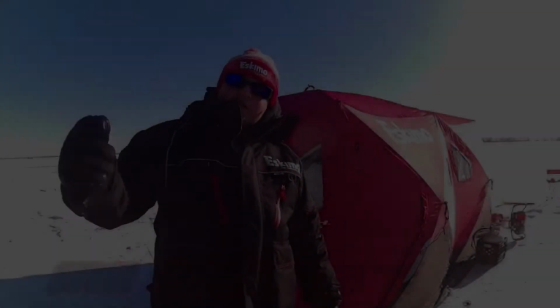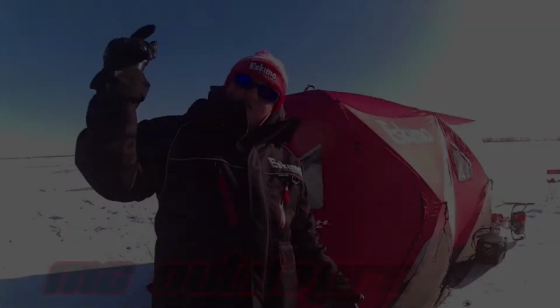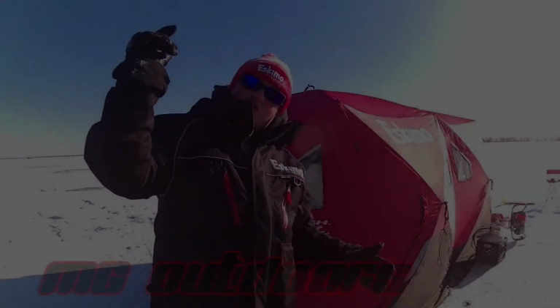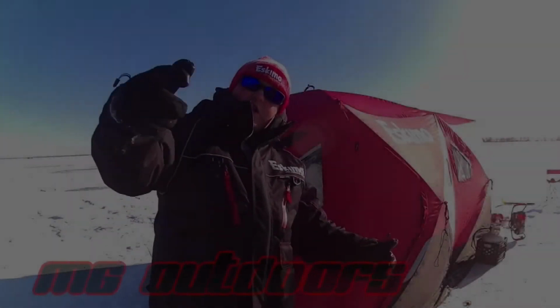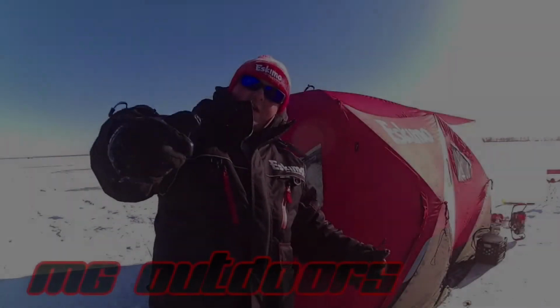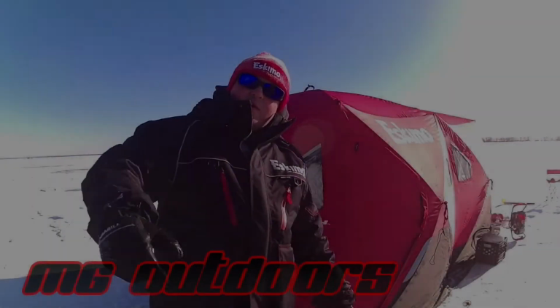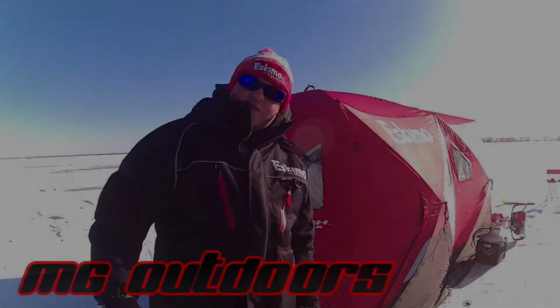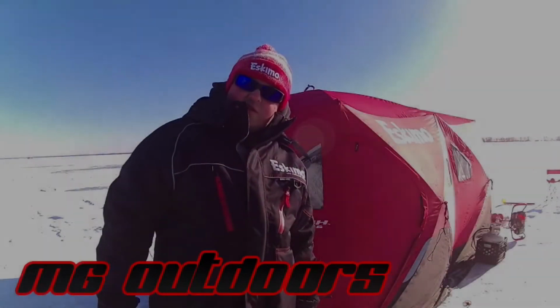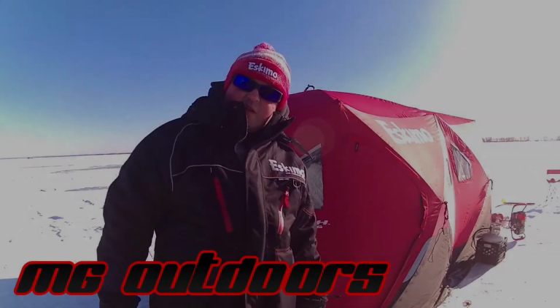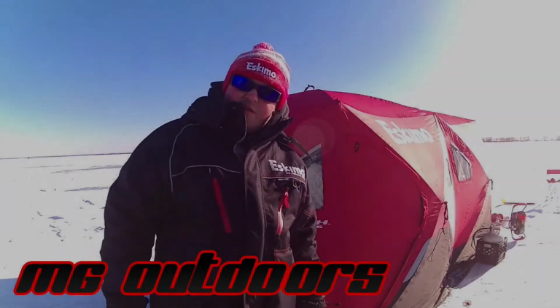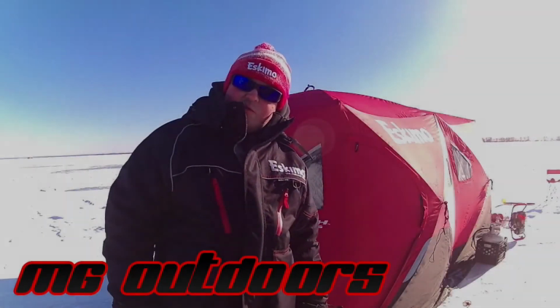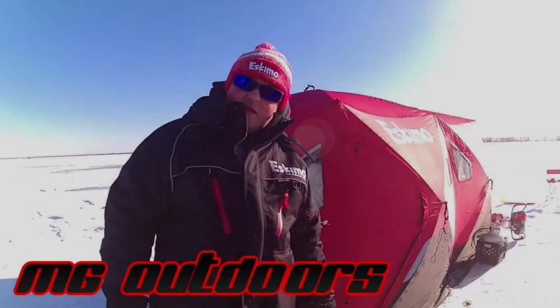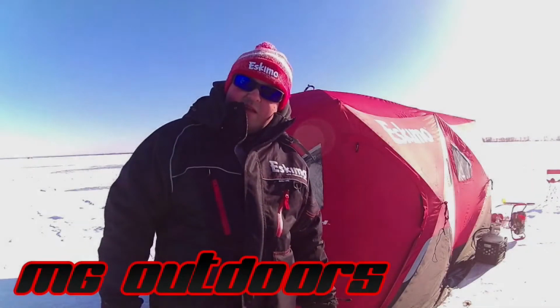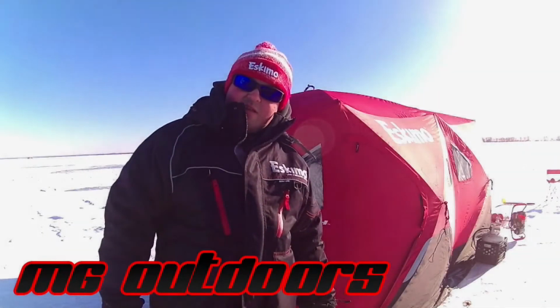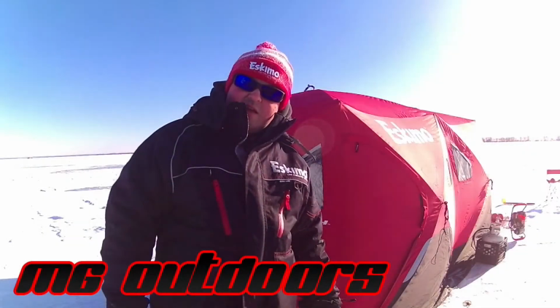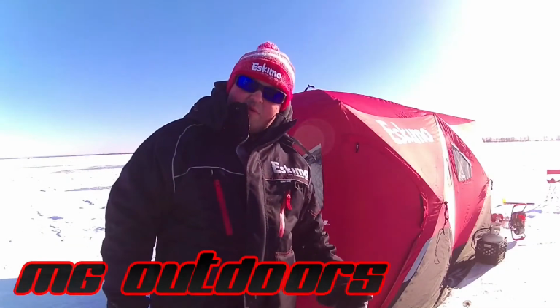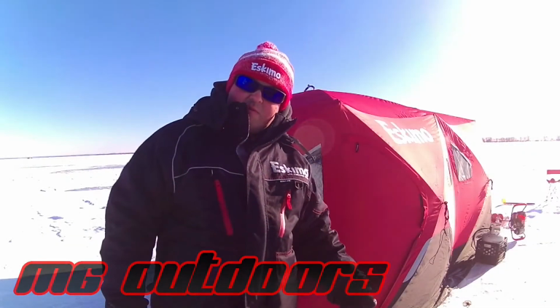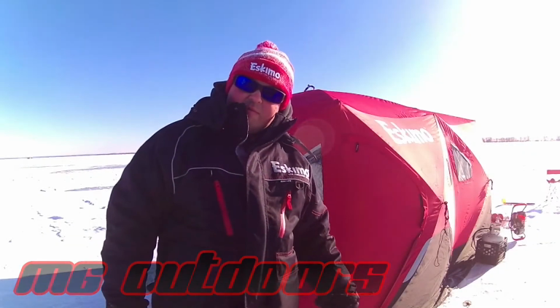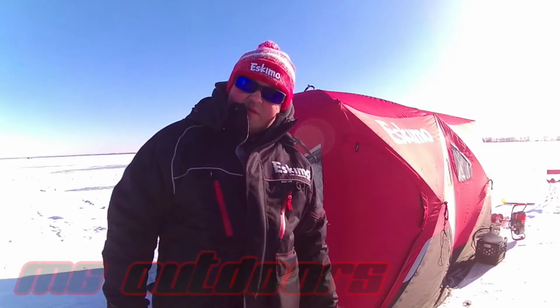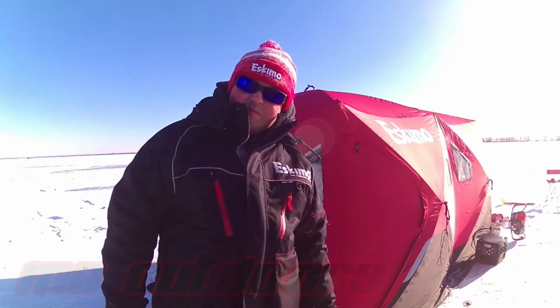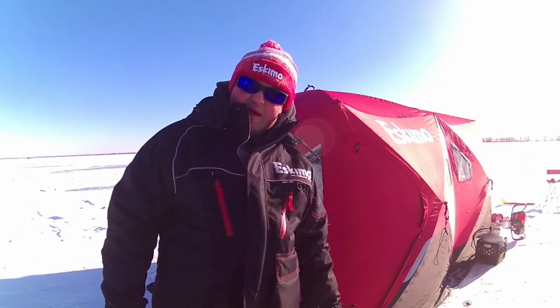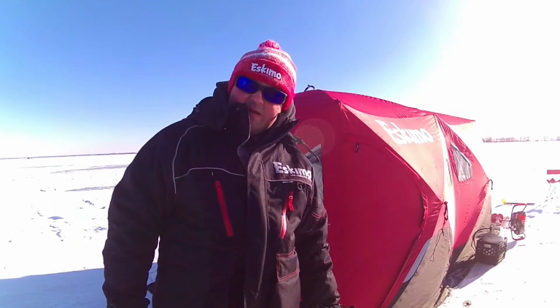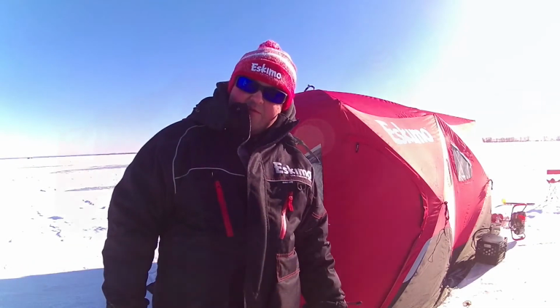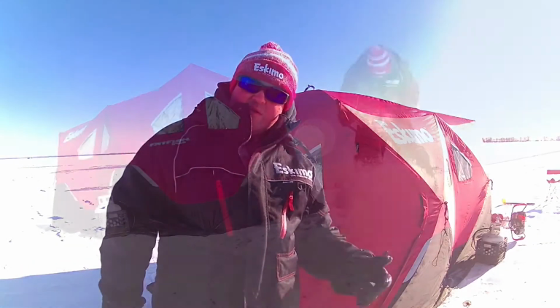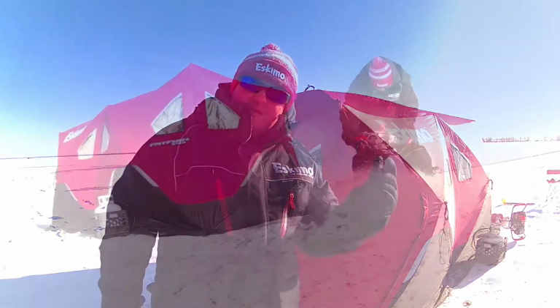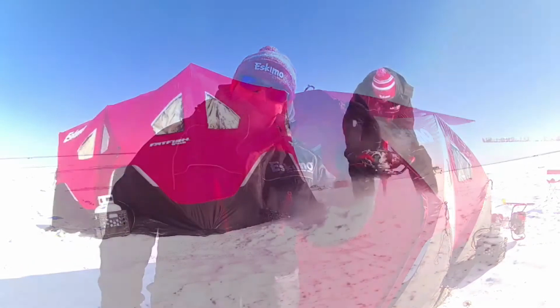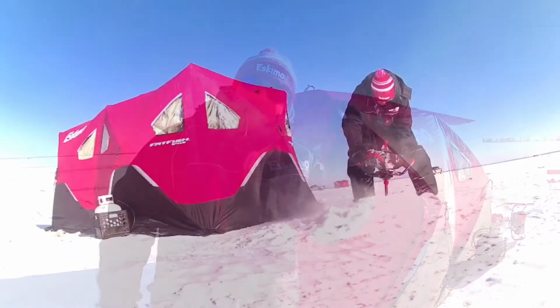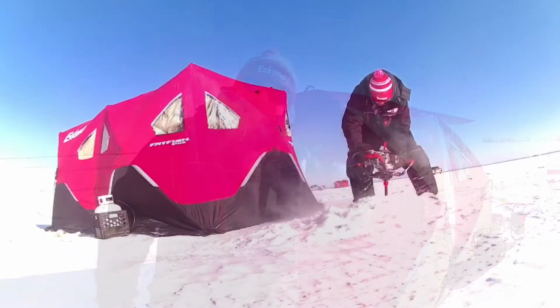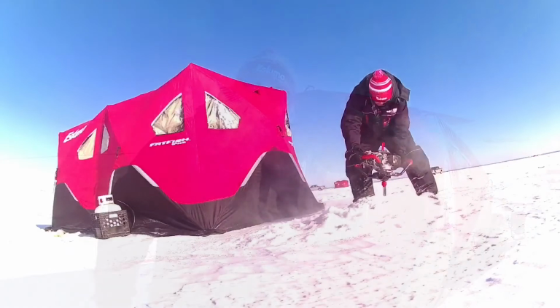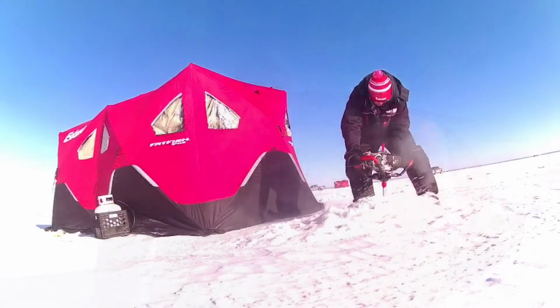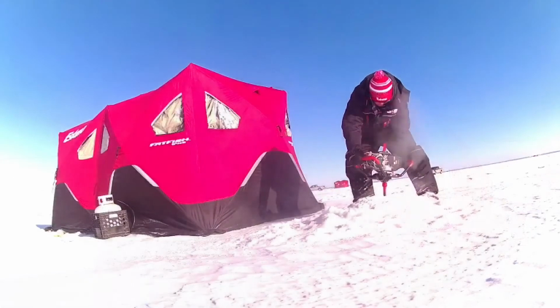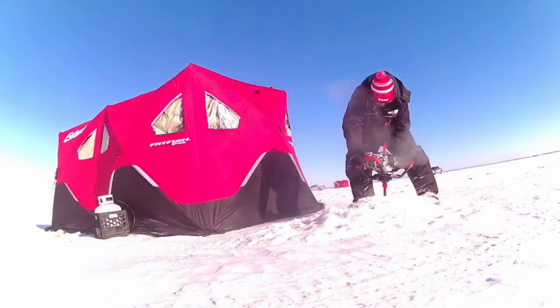It's January 13th, 2018. I'm out with my buddy Matt and Dave. We're out on Lake Winnipeg today.